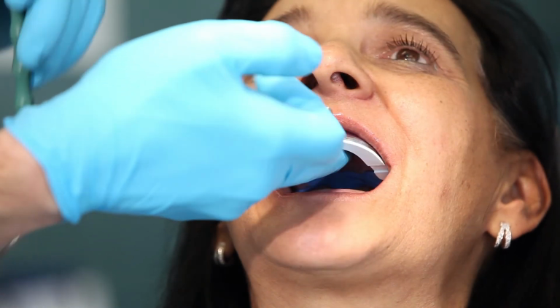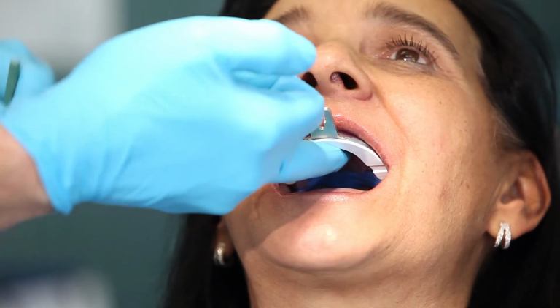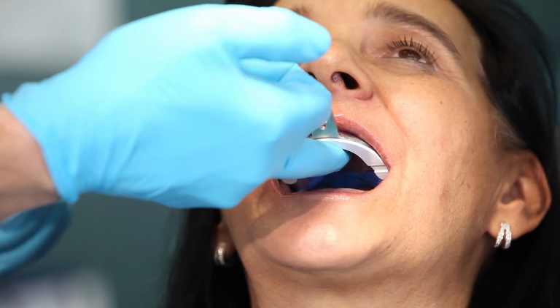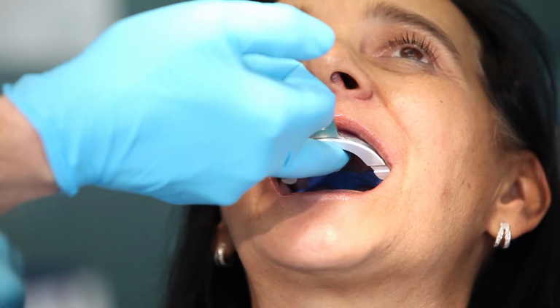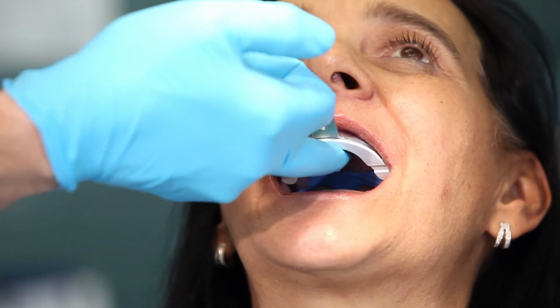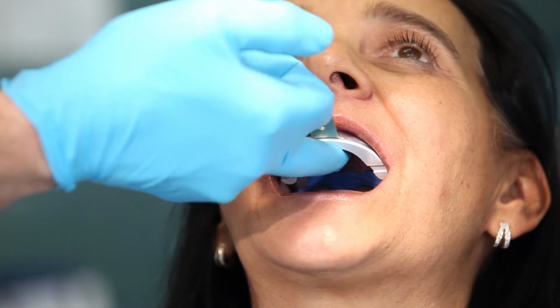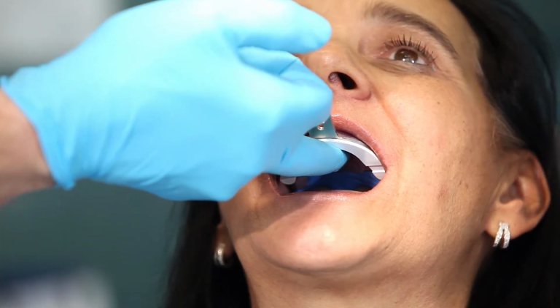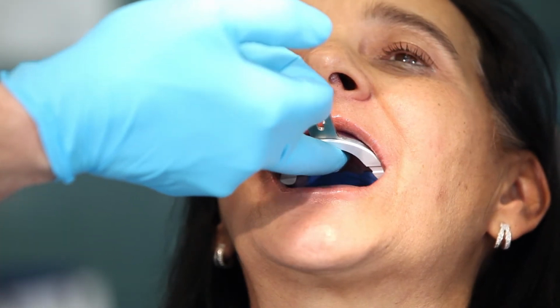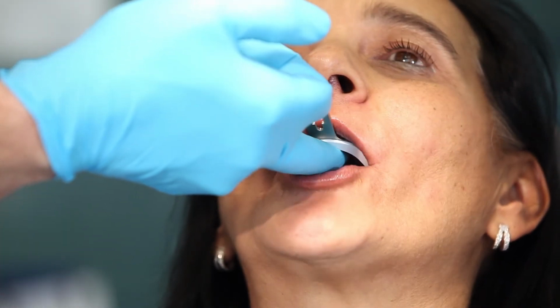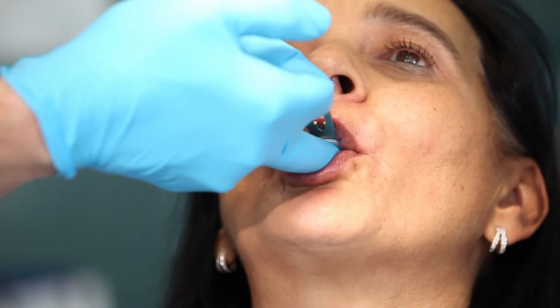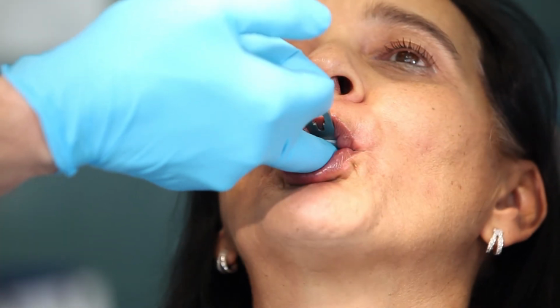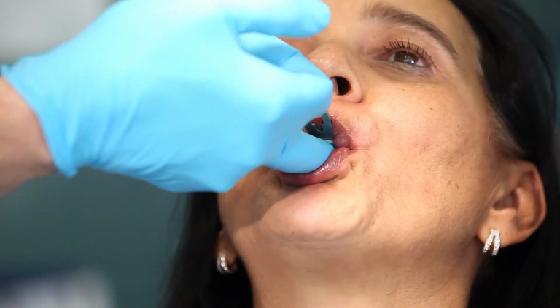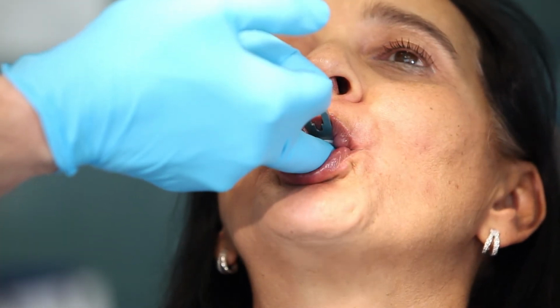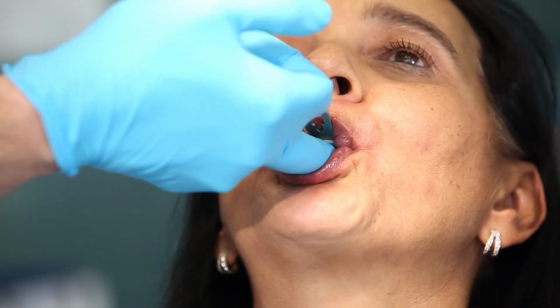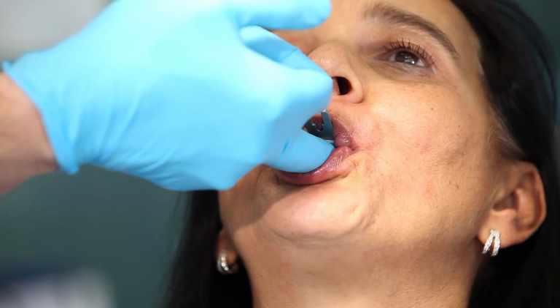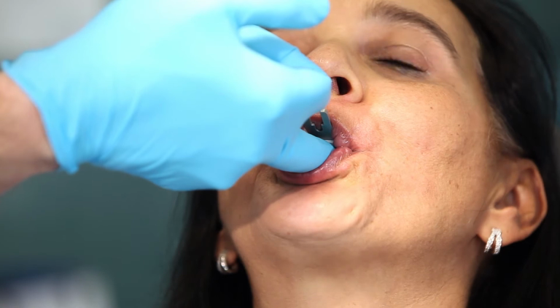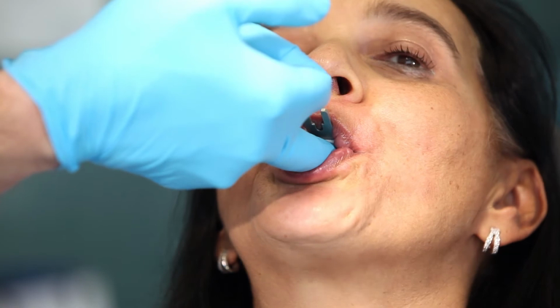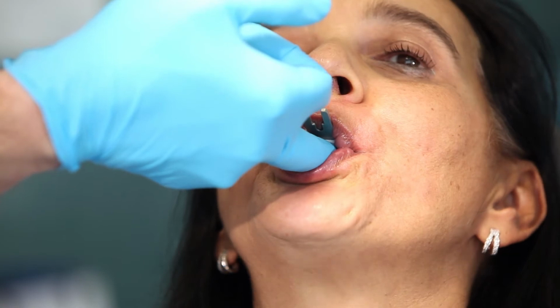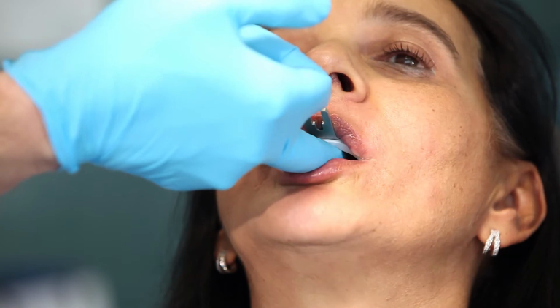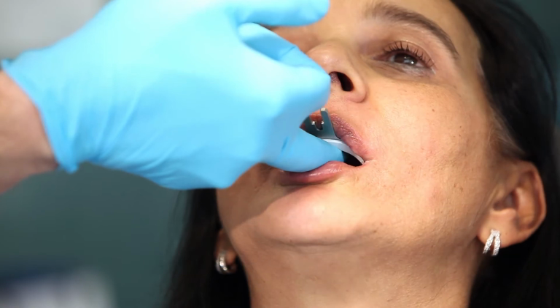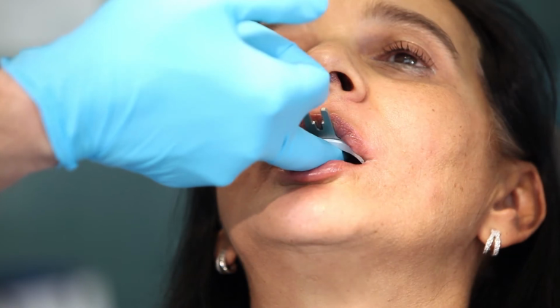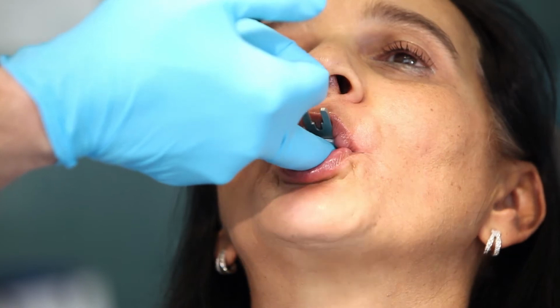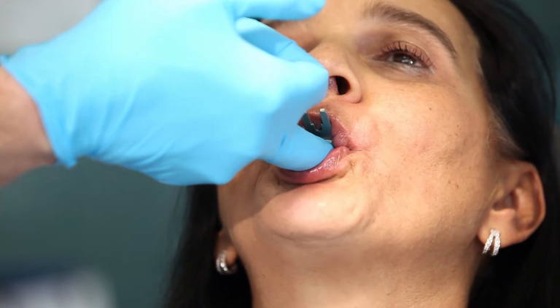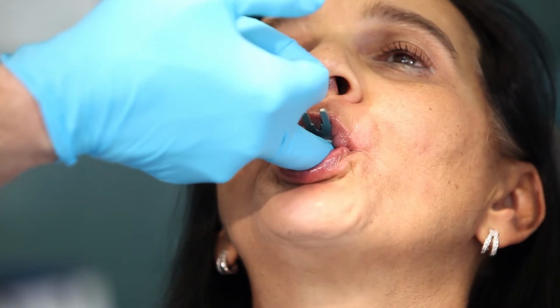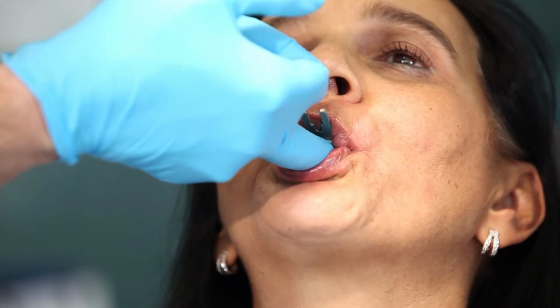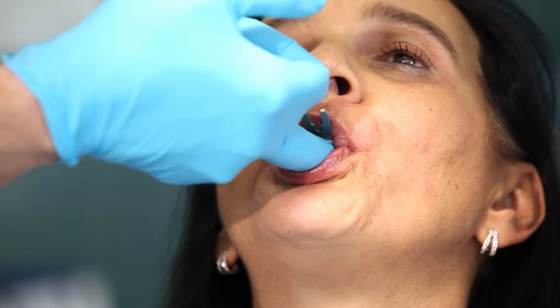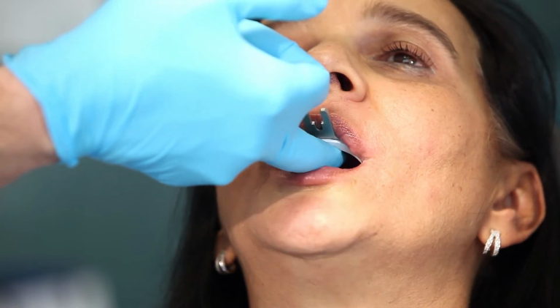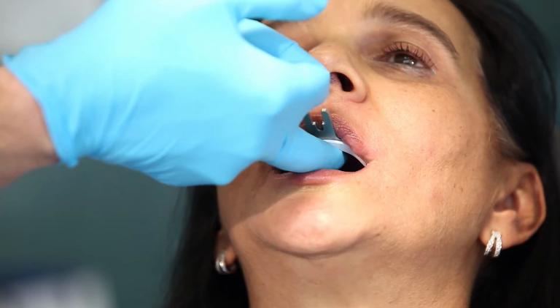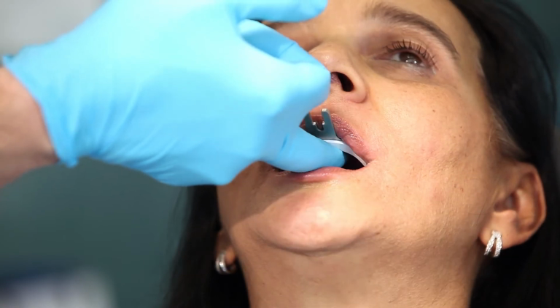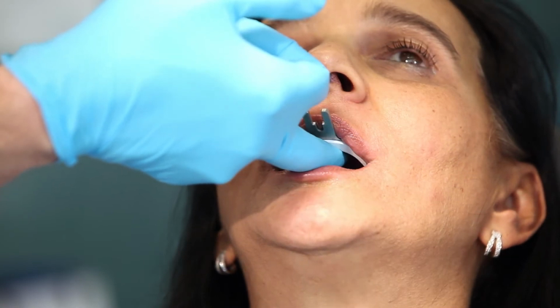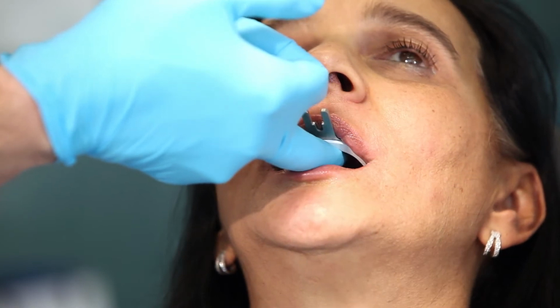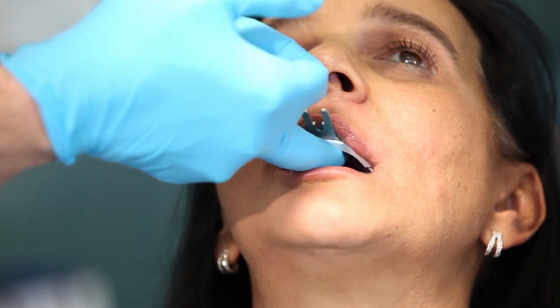Ask the patient to suck on your finger once or twice and to move the lower jaw to the right and to the left. This activates the muscles.